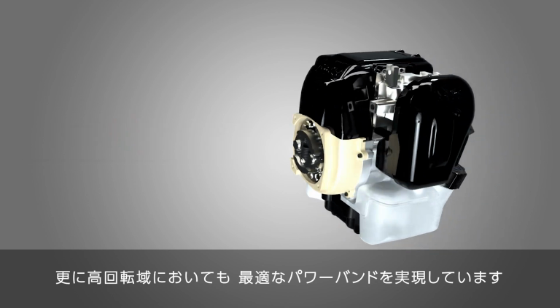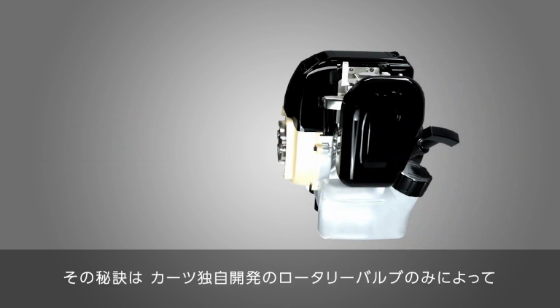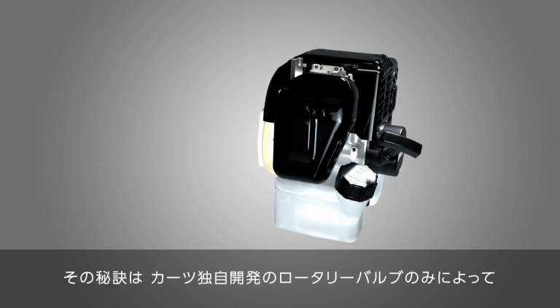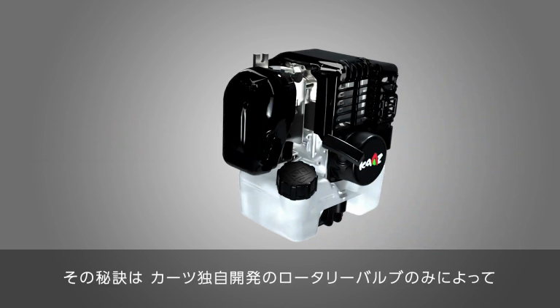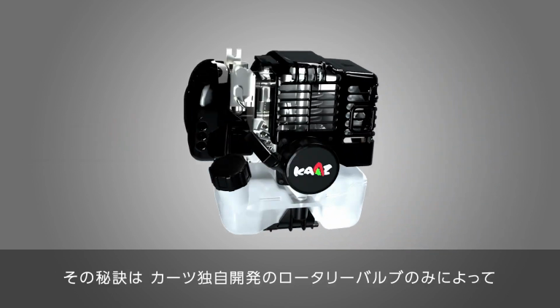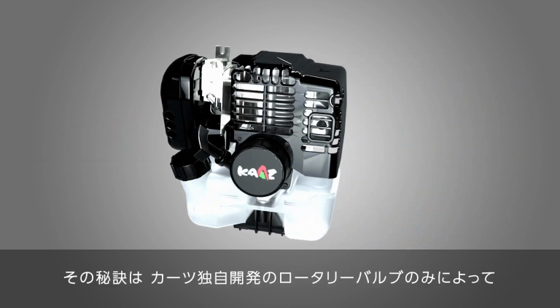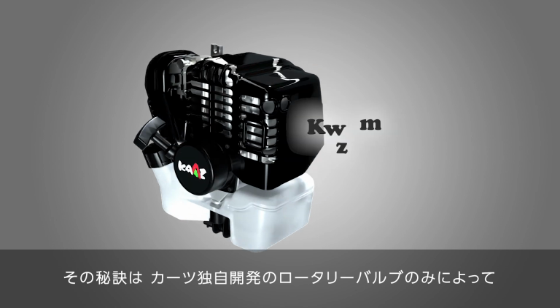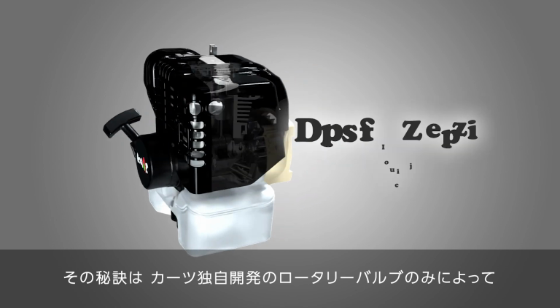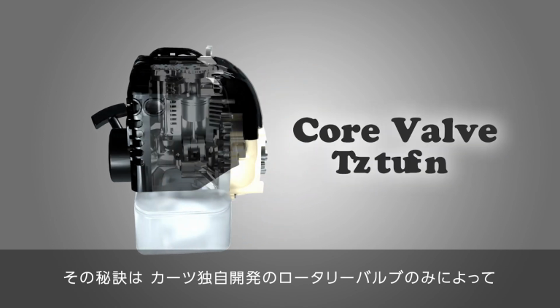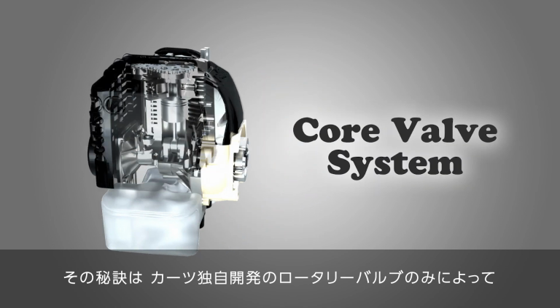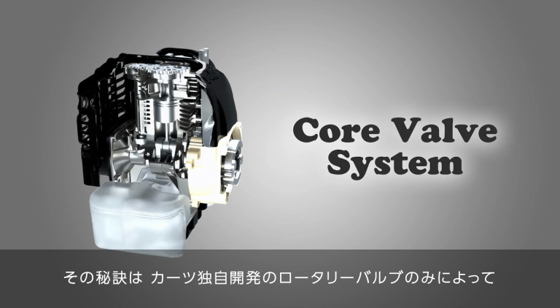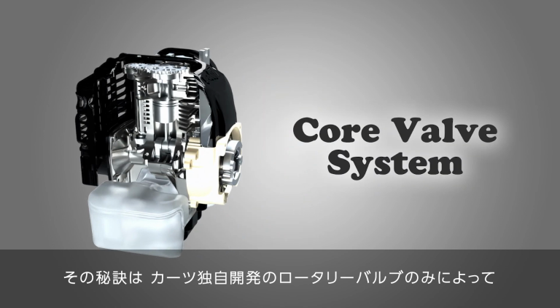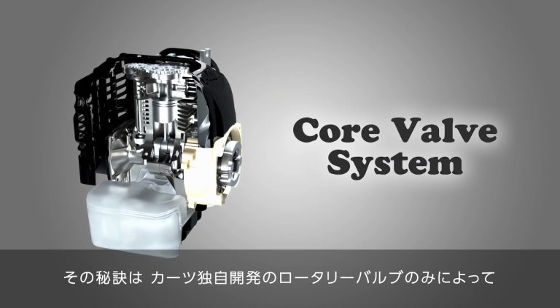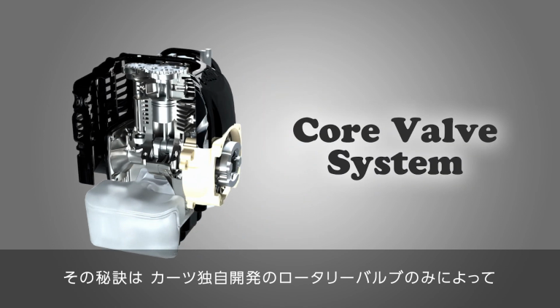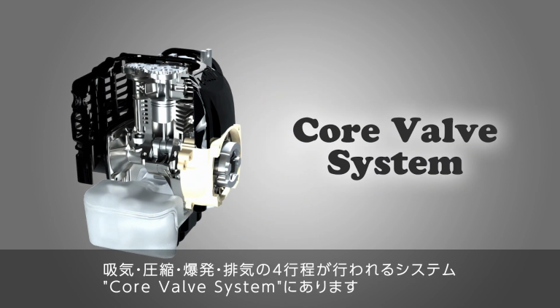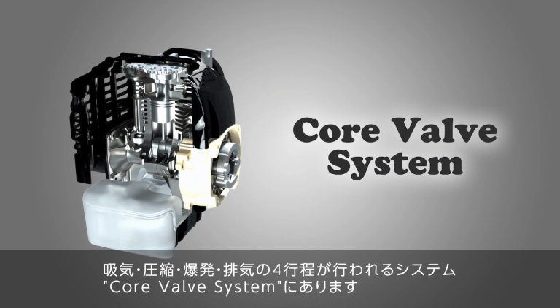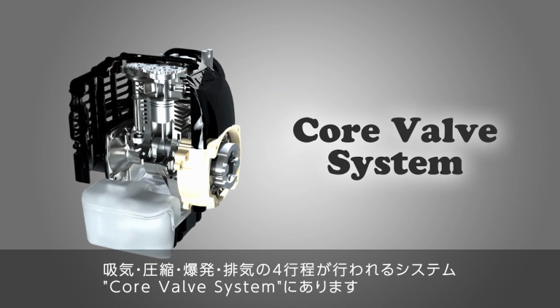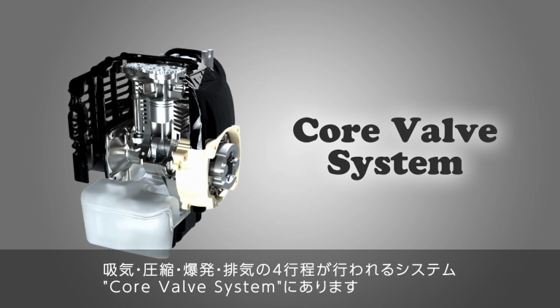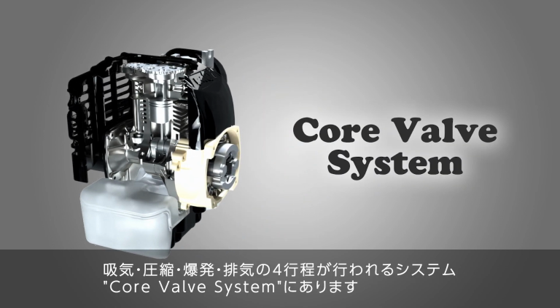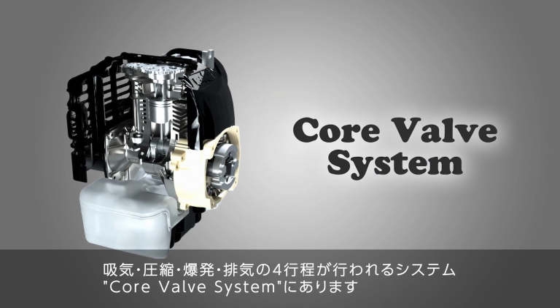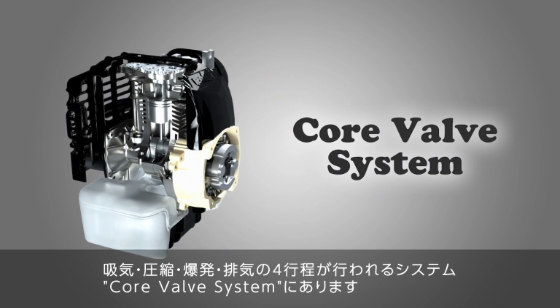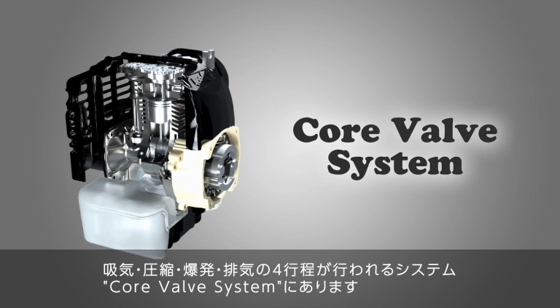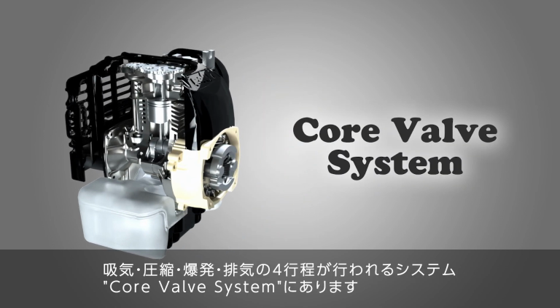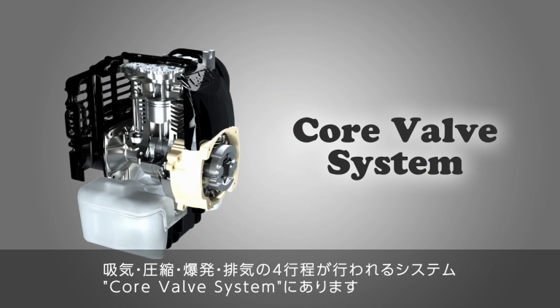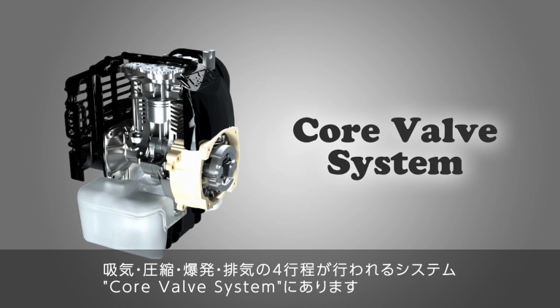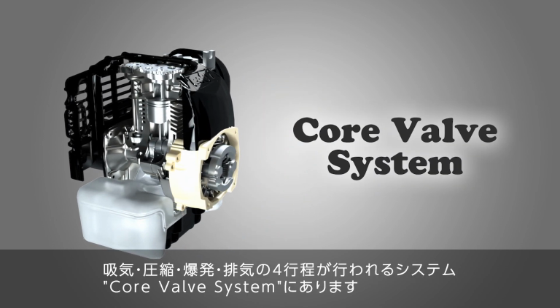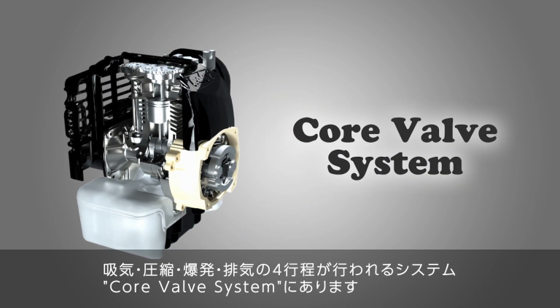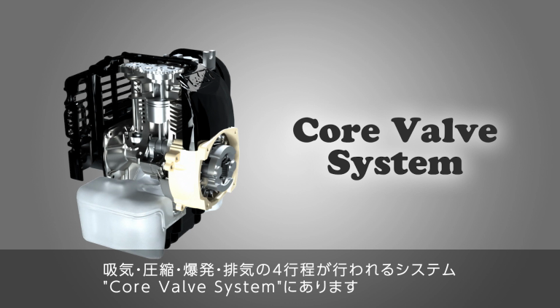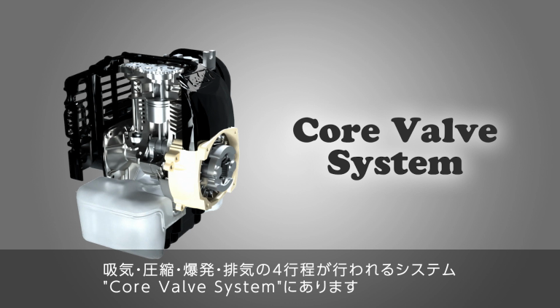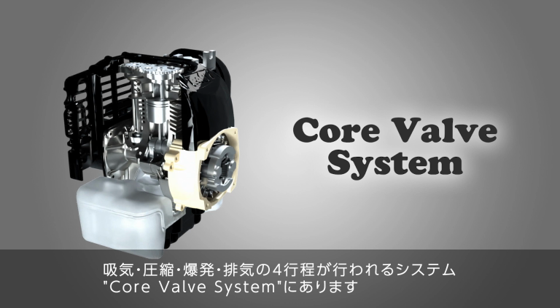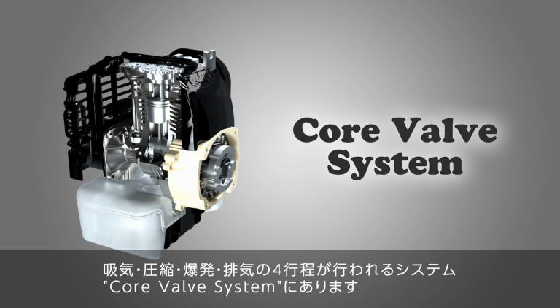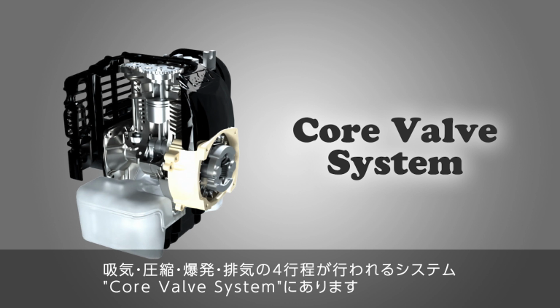The secret lies in the core valve system, a rotary valve-based intake and exhaust system developed by Kartz.